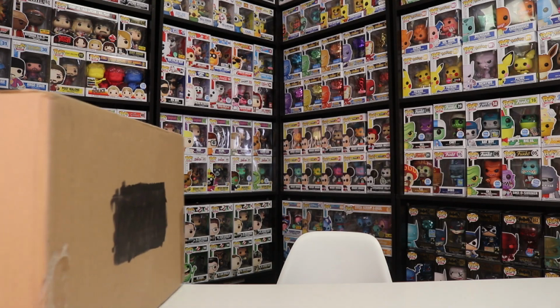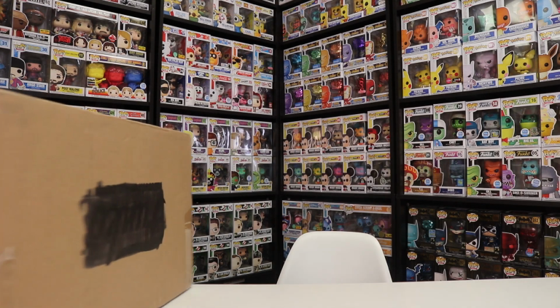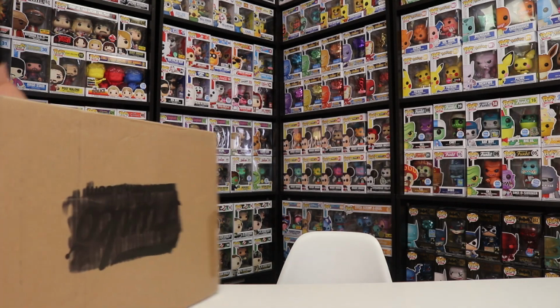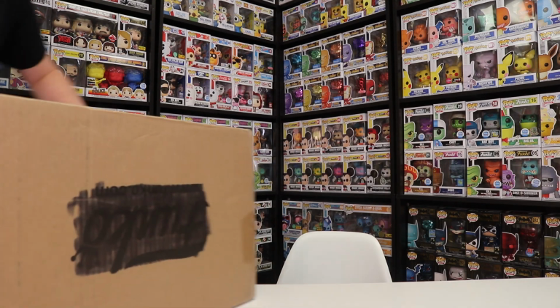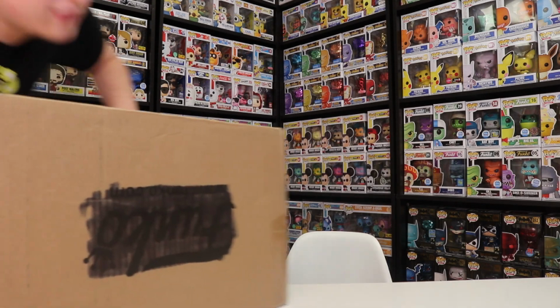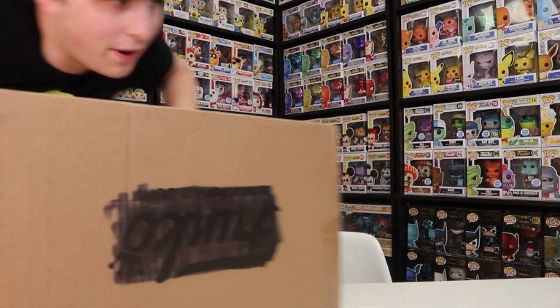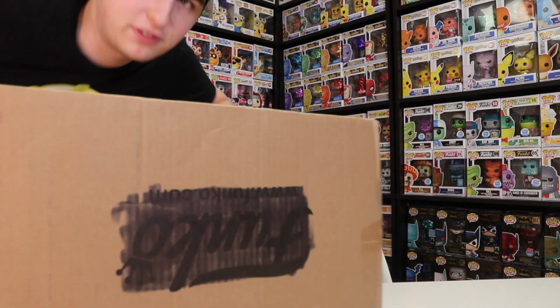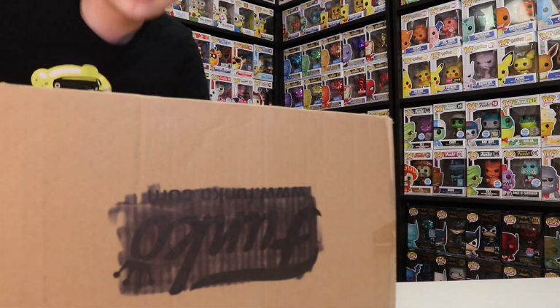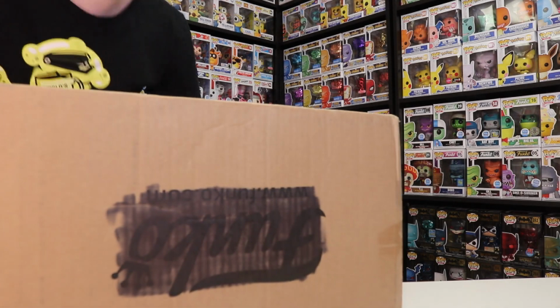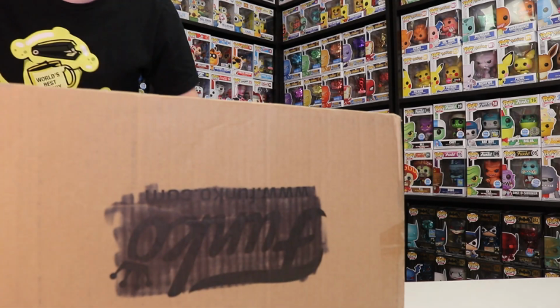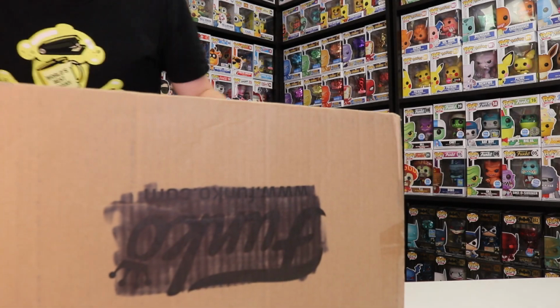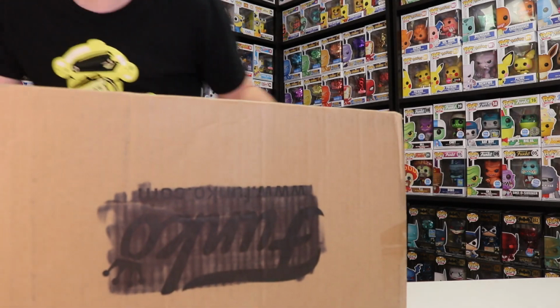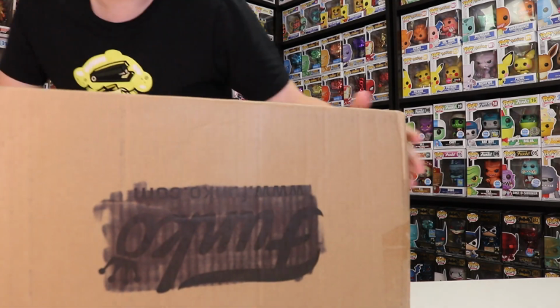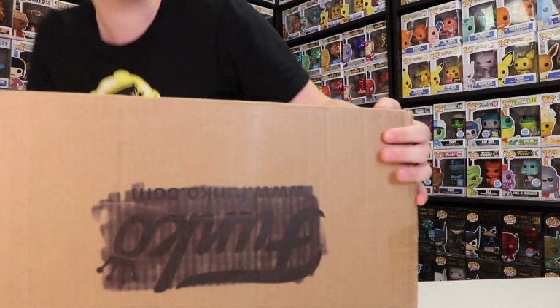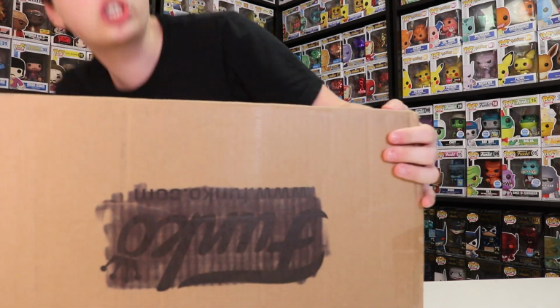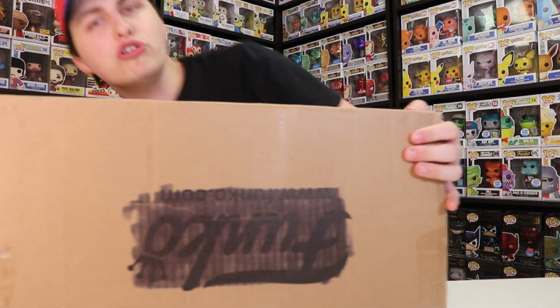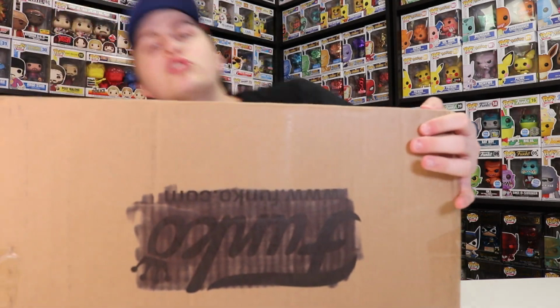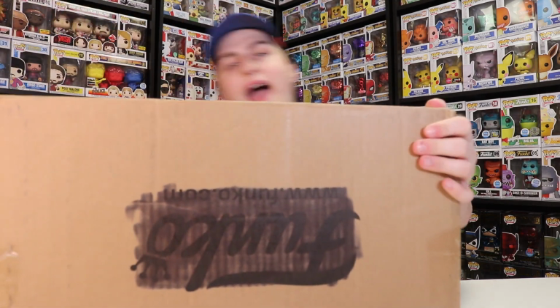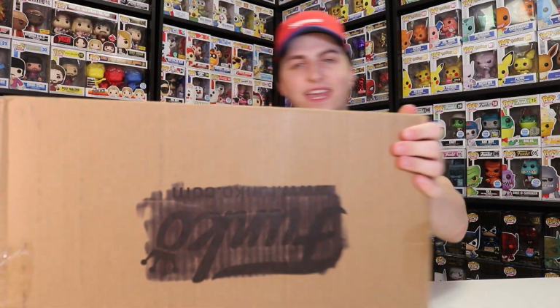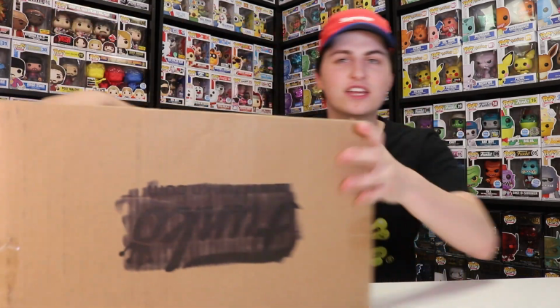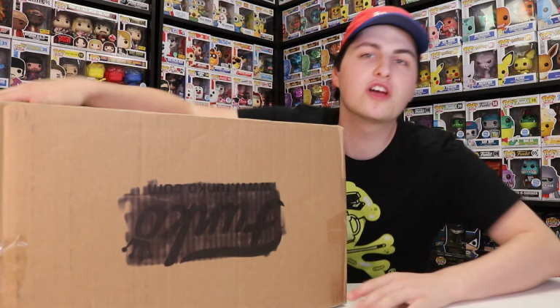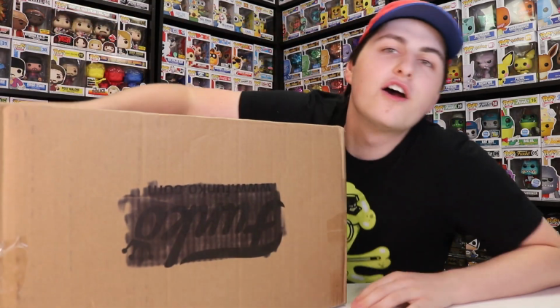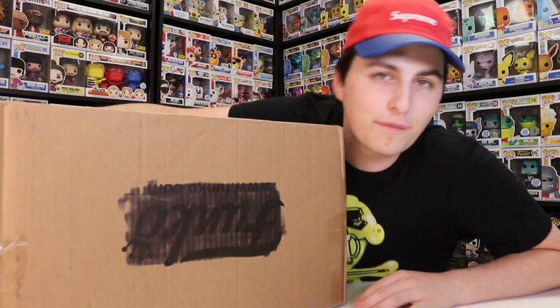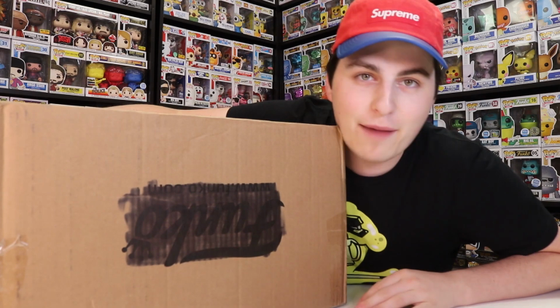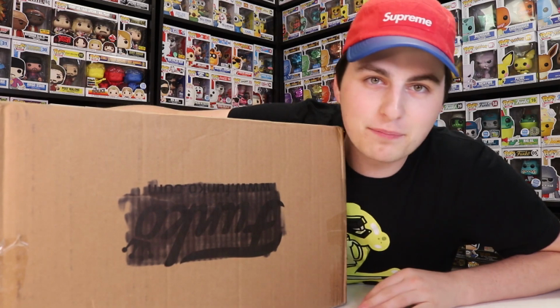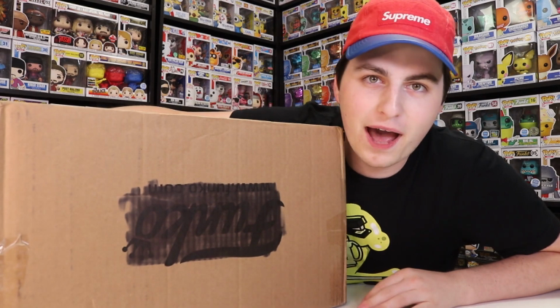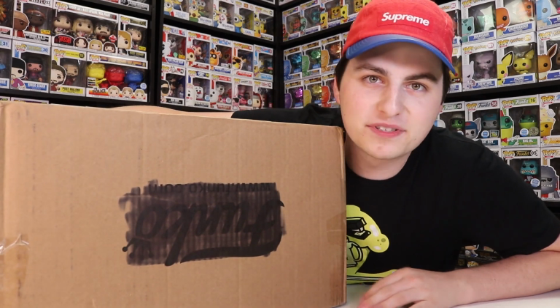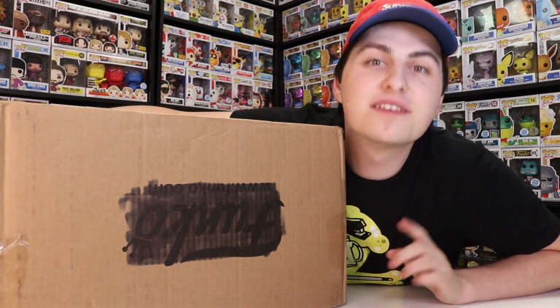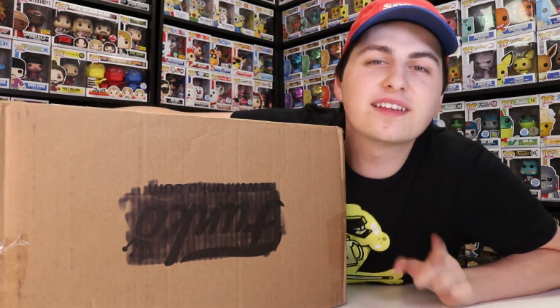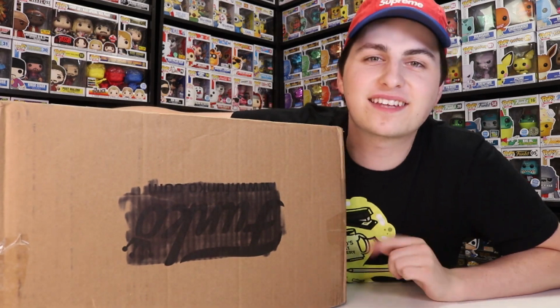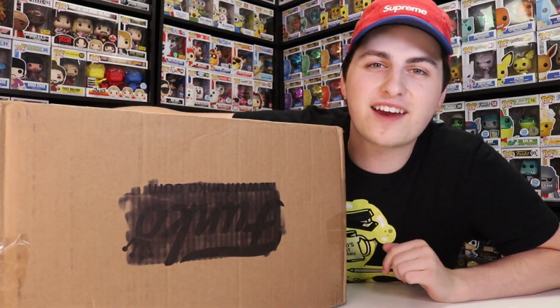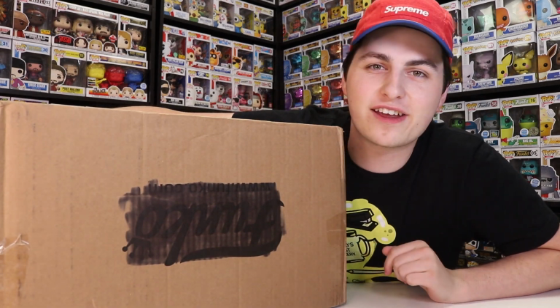Hey guys, Top Pops here, and today we're going to be opening up this huge package from Captain Pops, so let's get started.